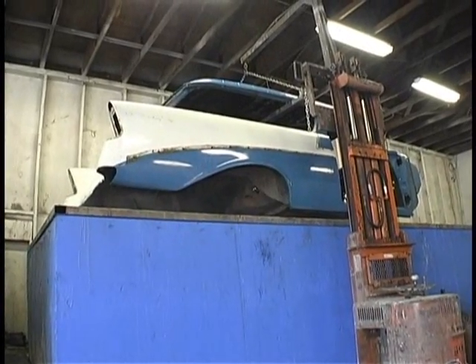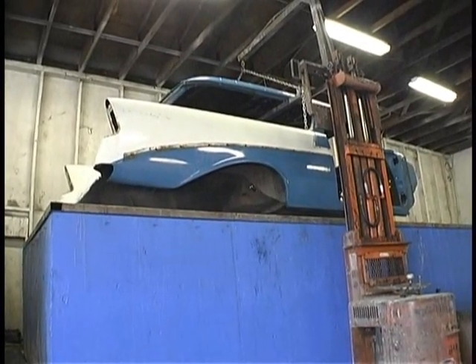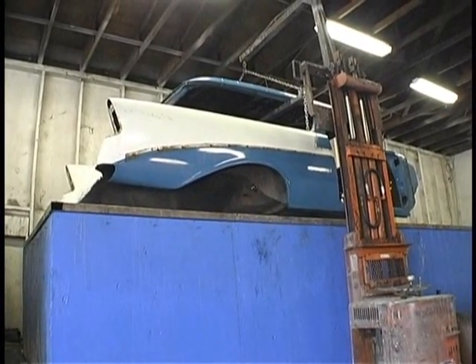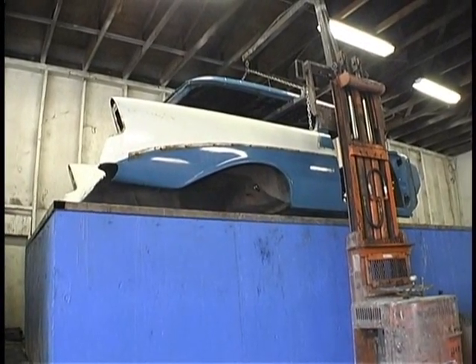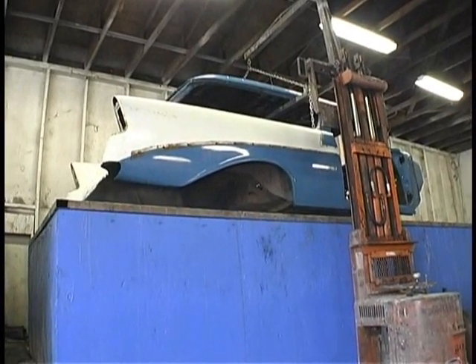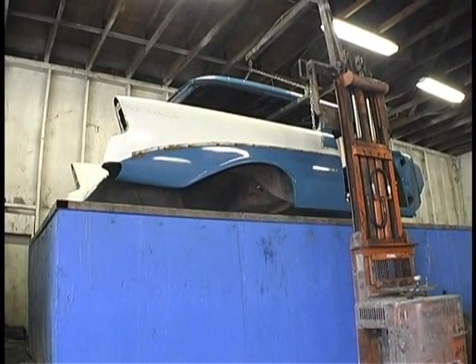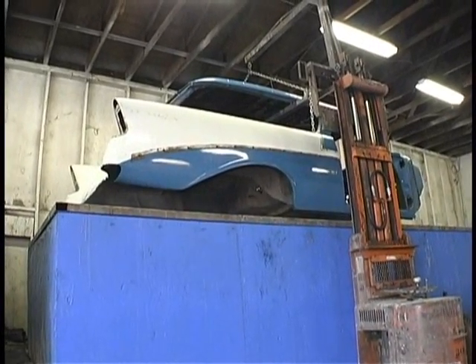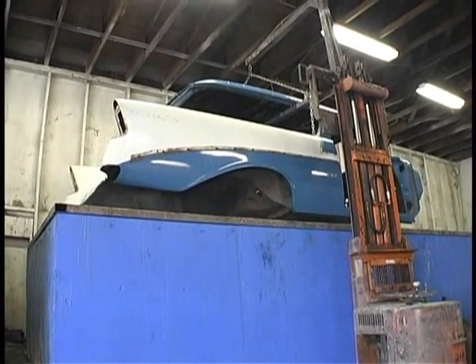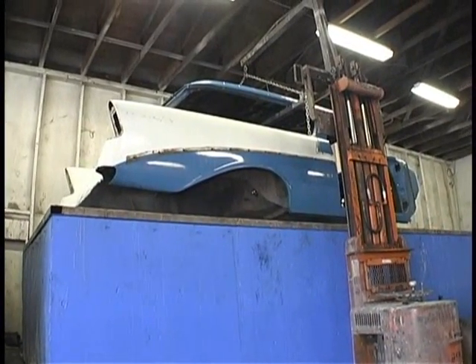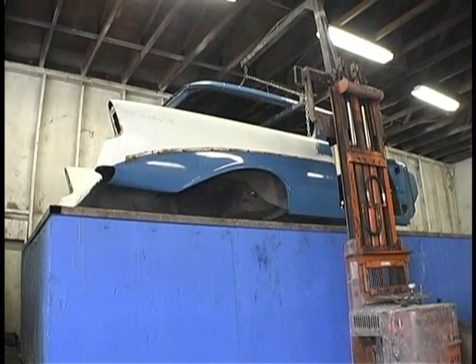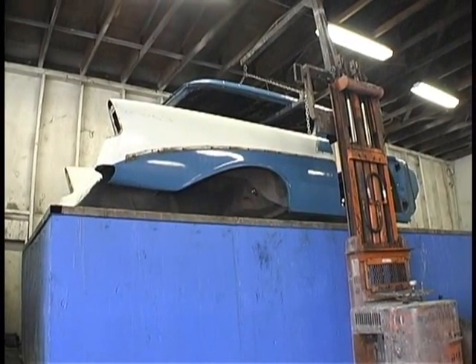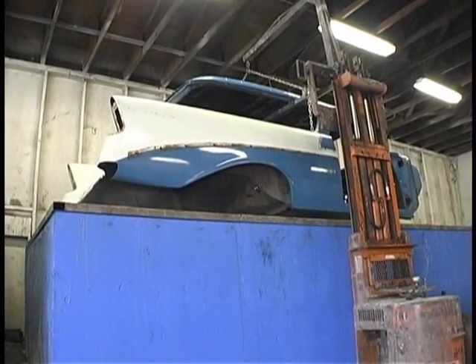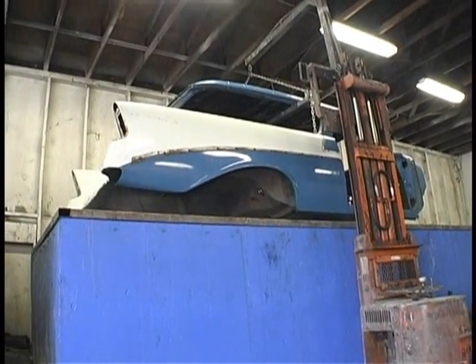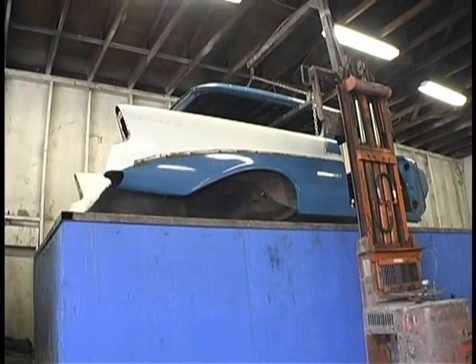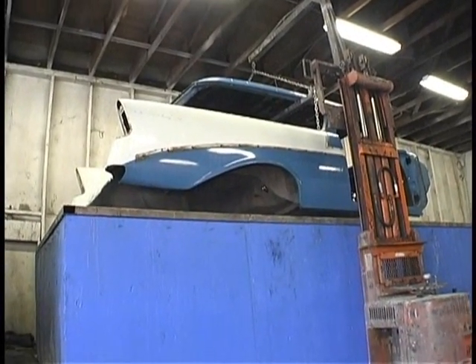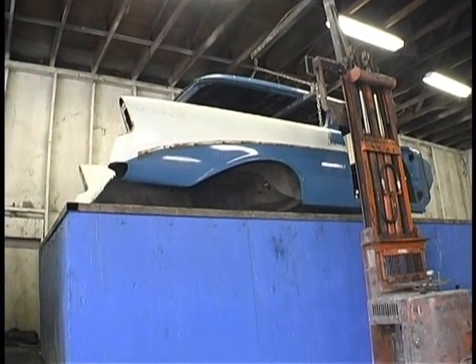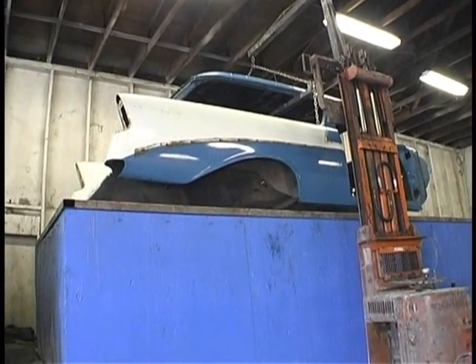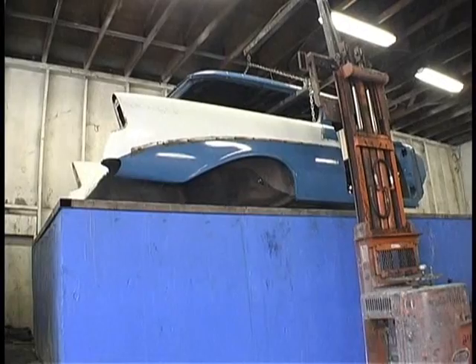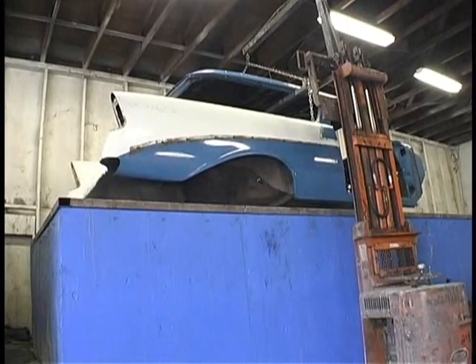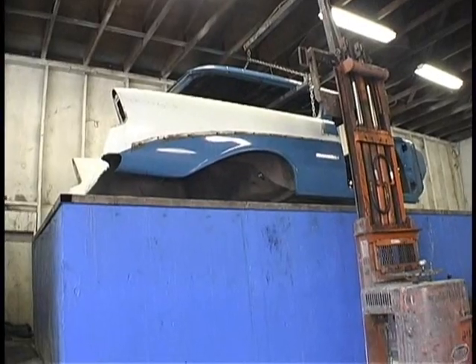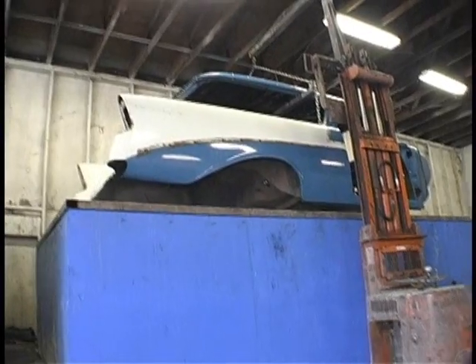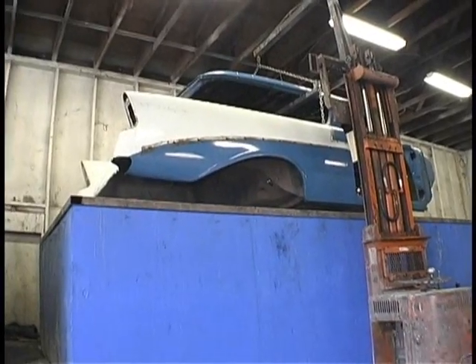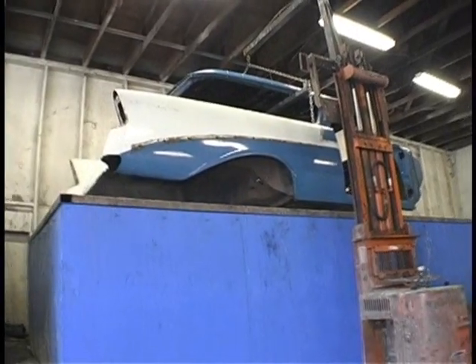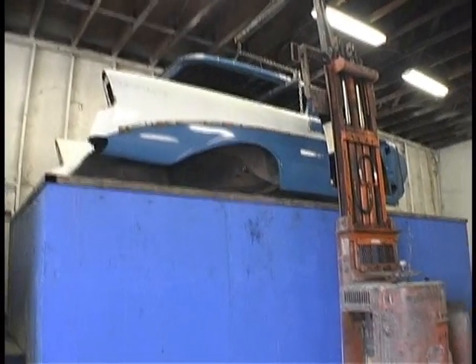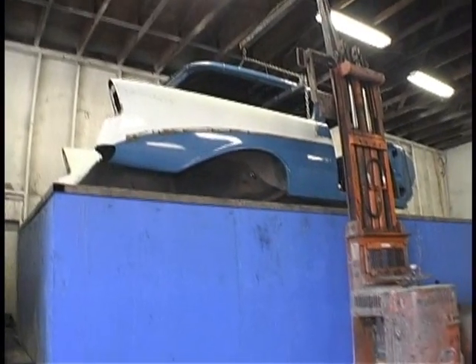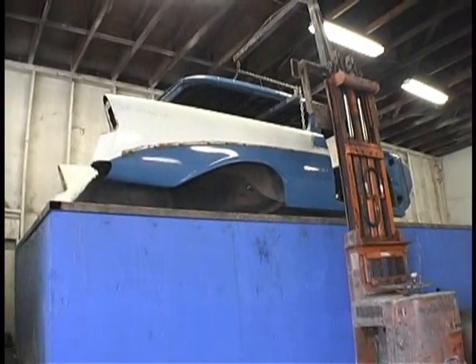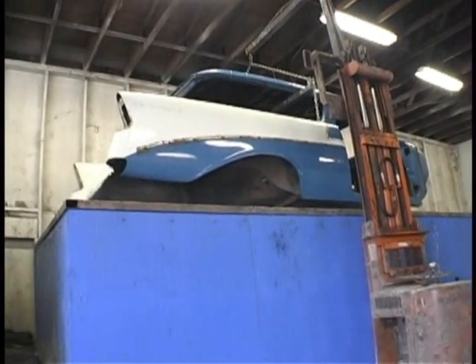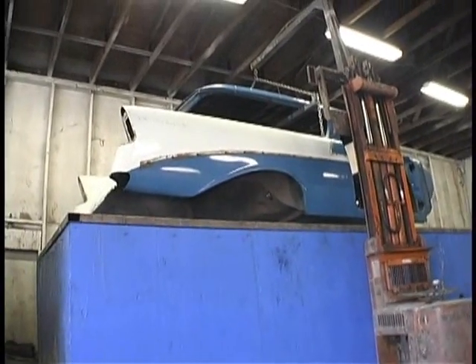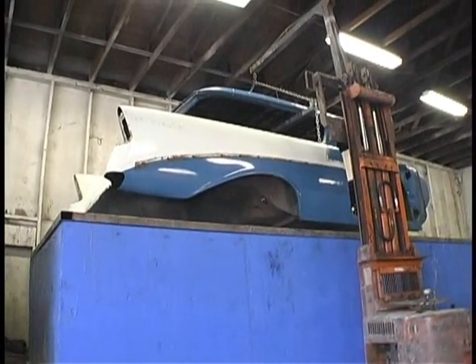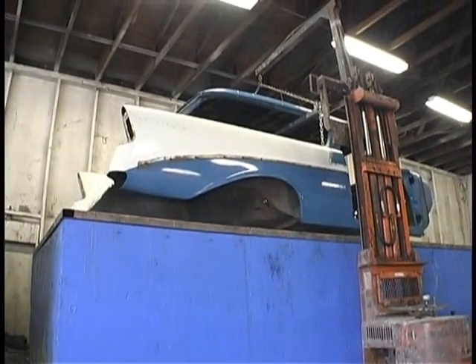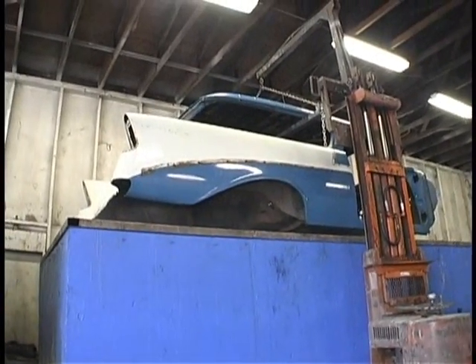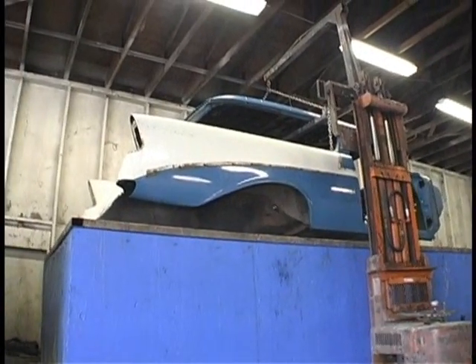The body will be in there for two days — average is about two days. Let's see you put it in there.